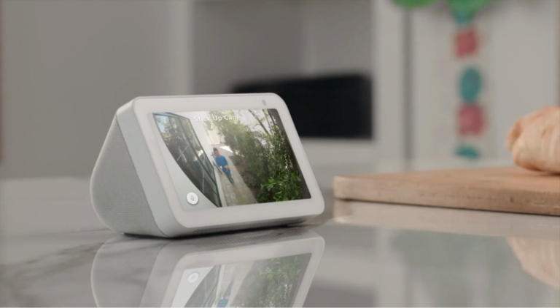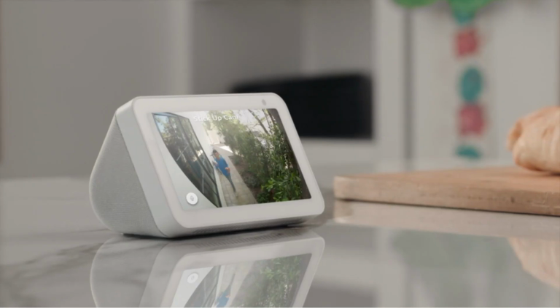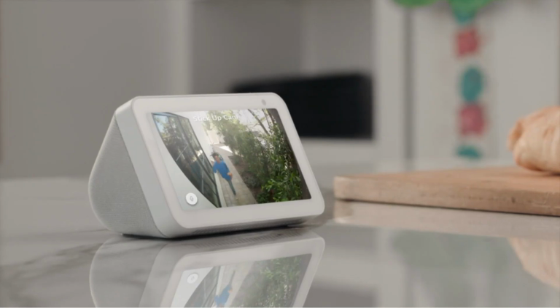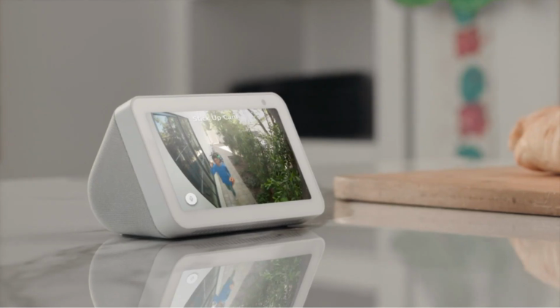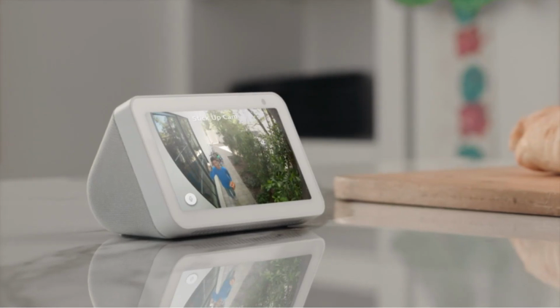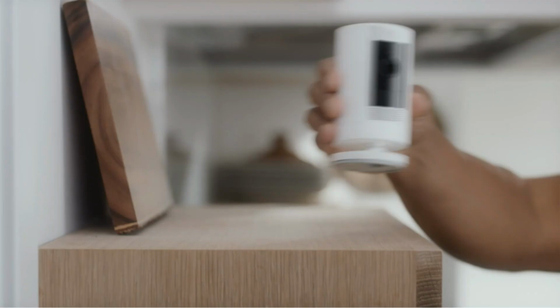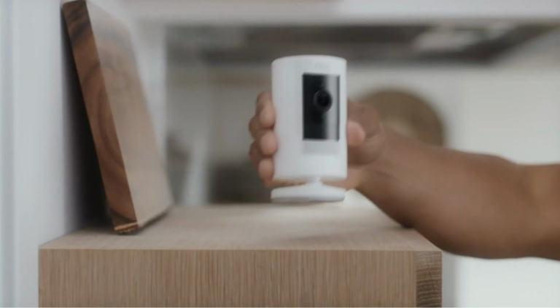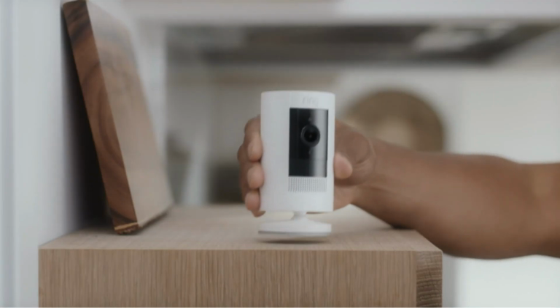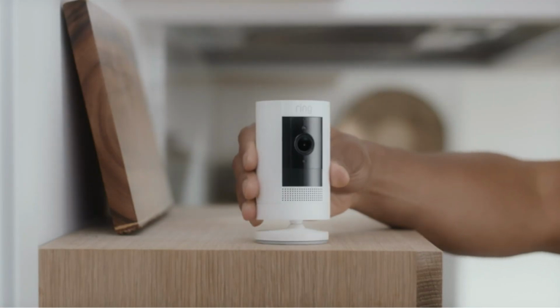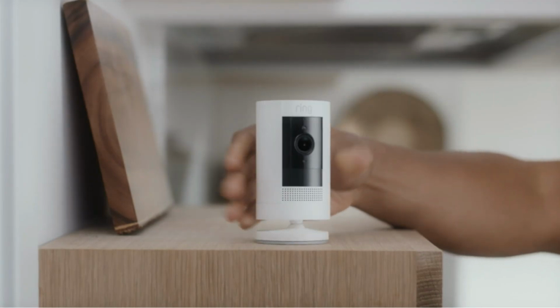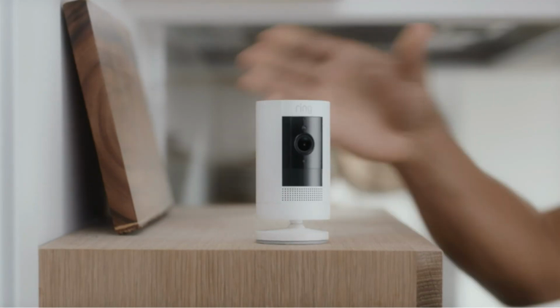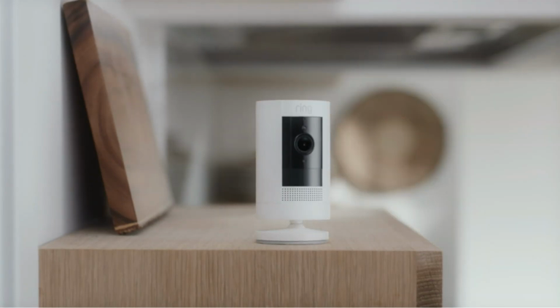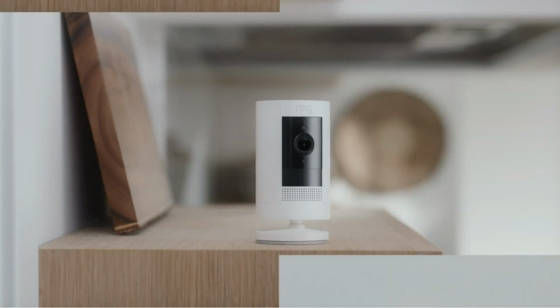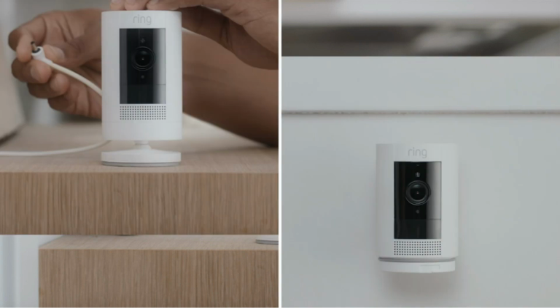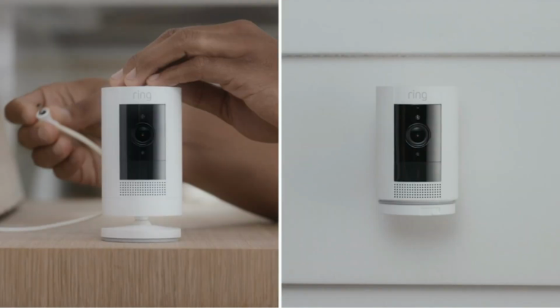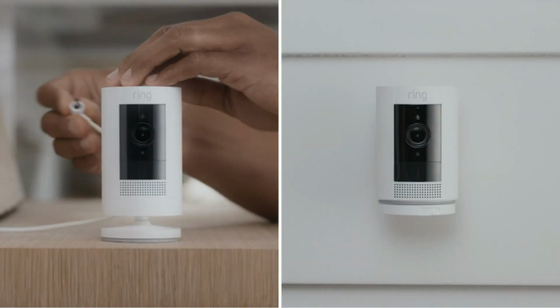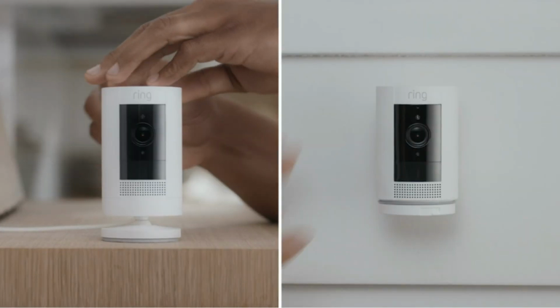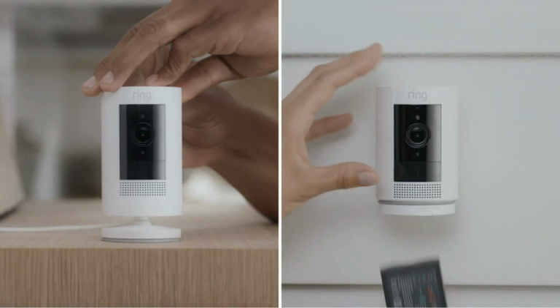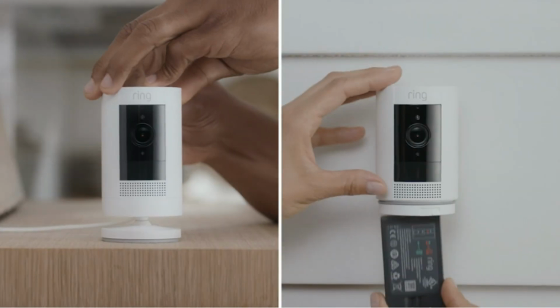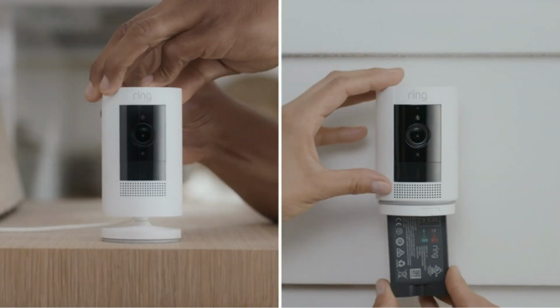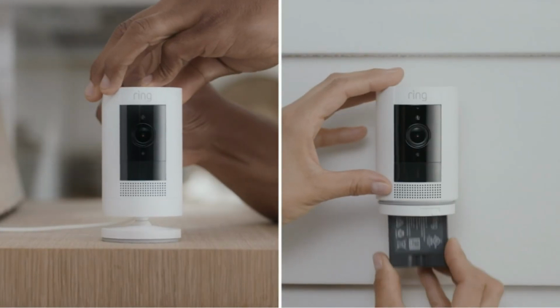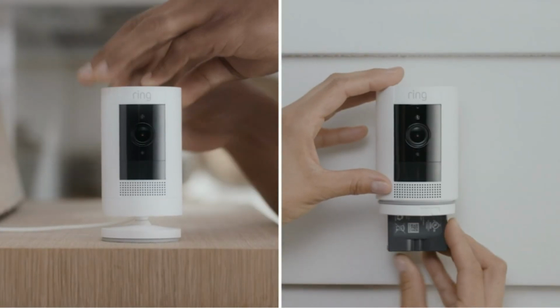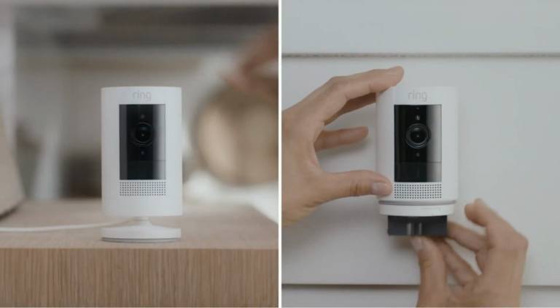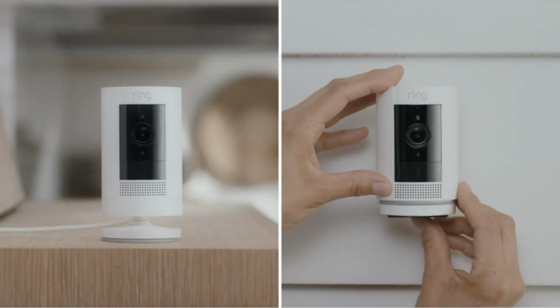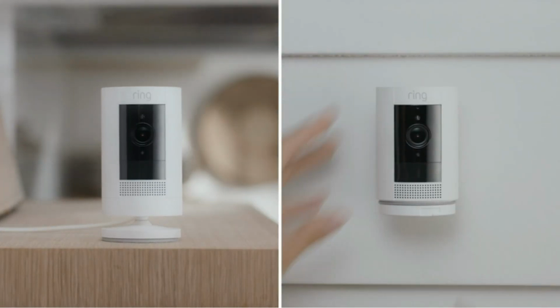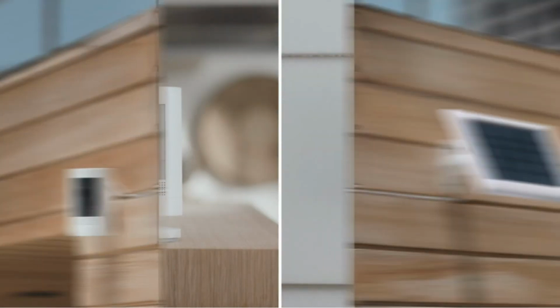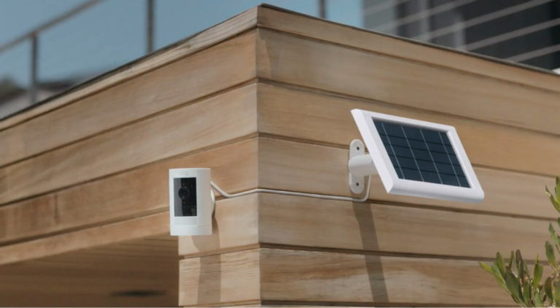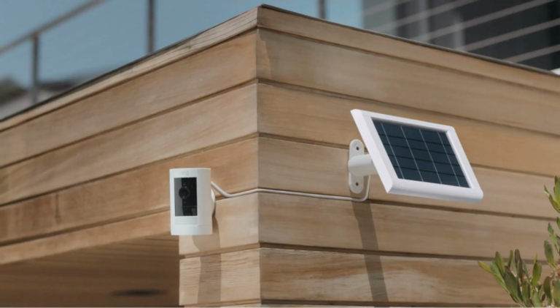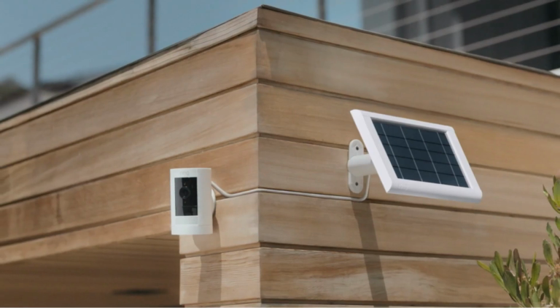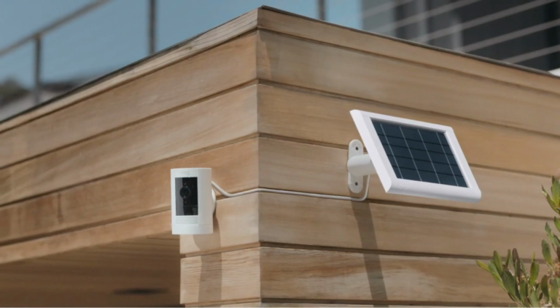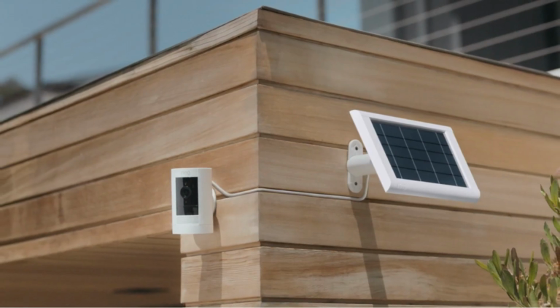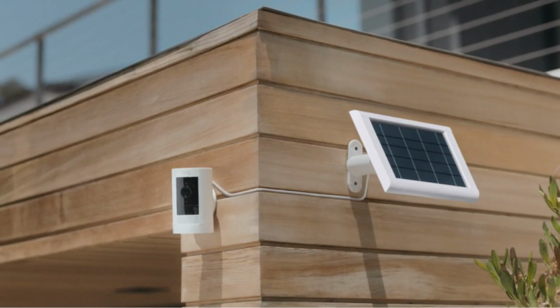Extra features like motion detection, voice assistant compatibility, and cloud storage allow you to get the most out of your new indoor viewpoint.